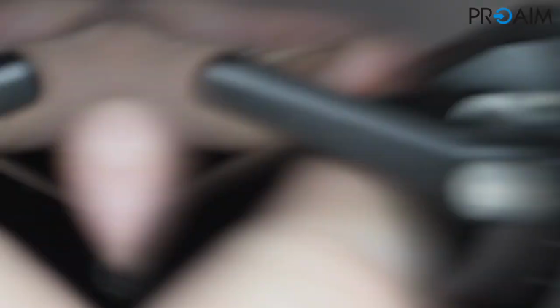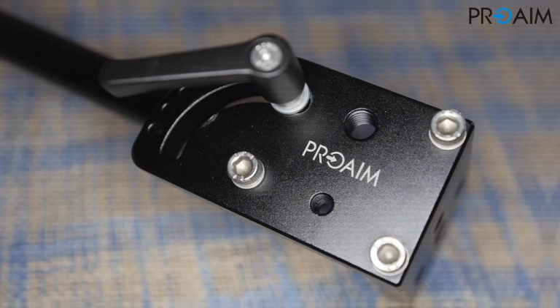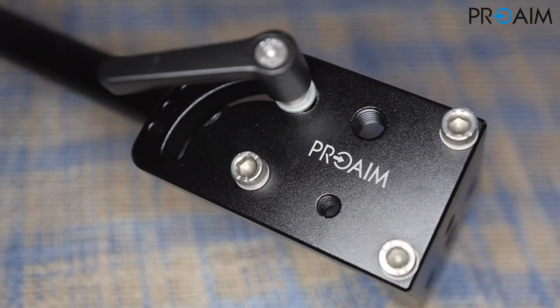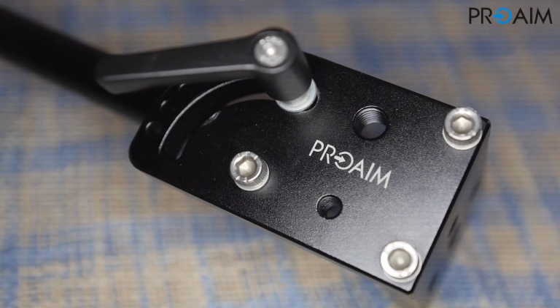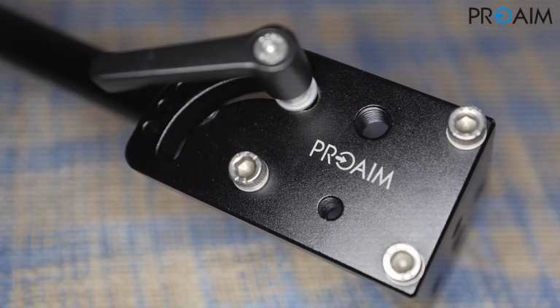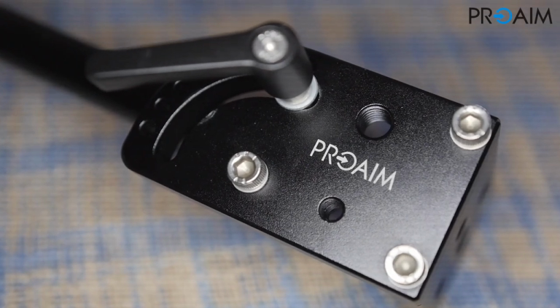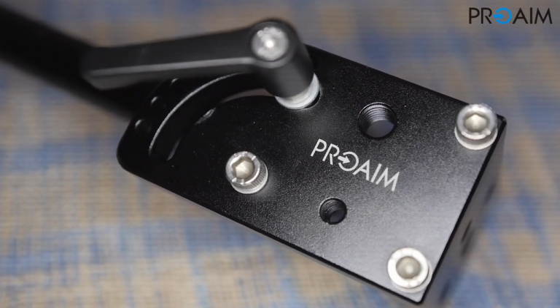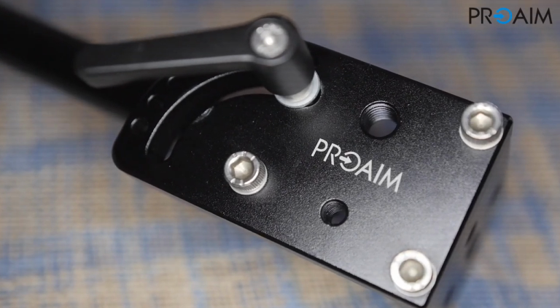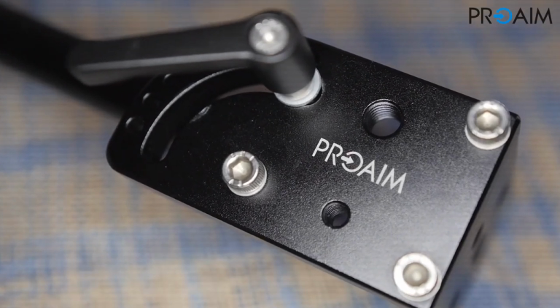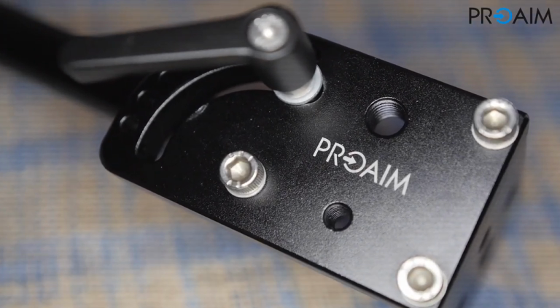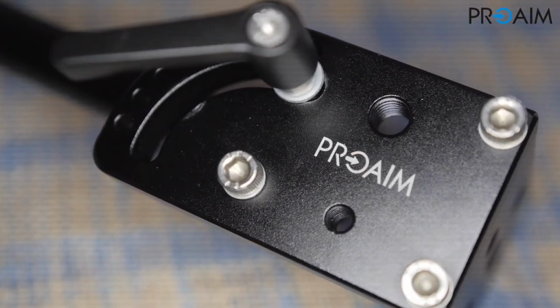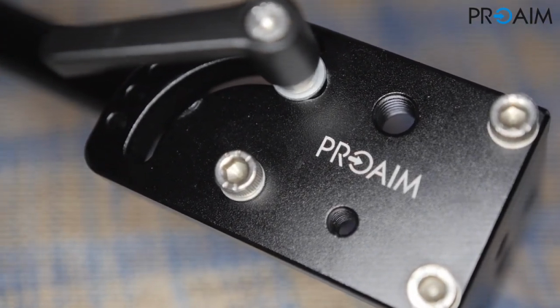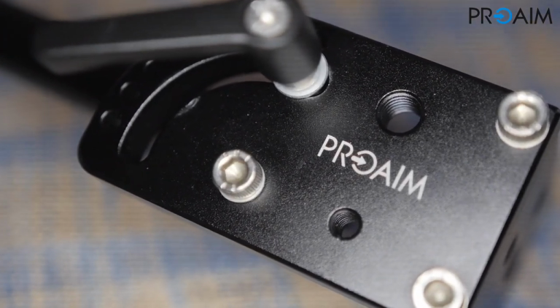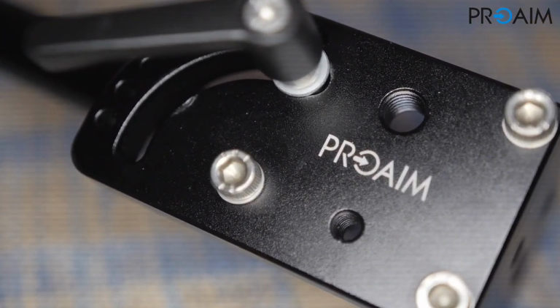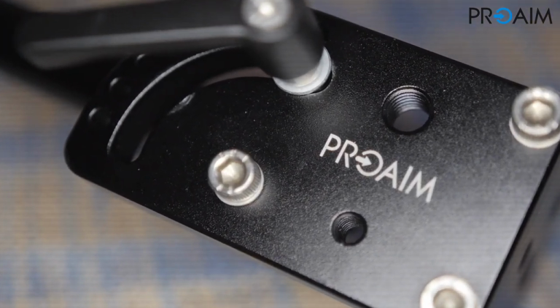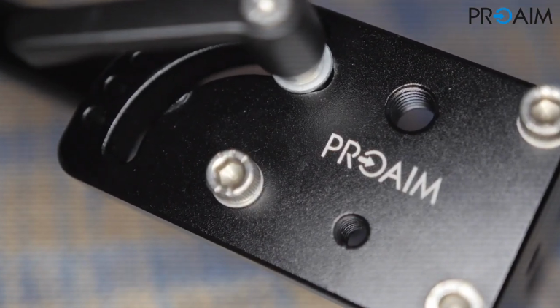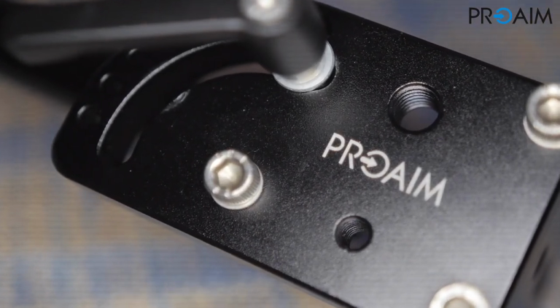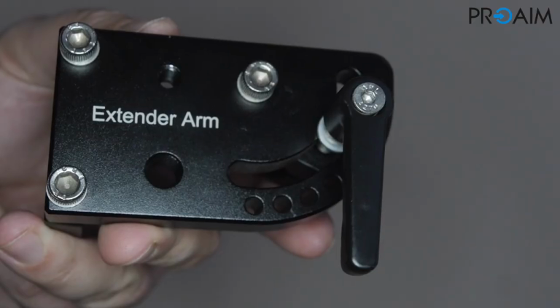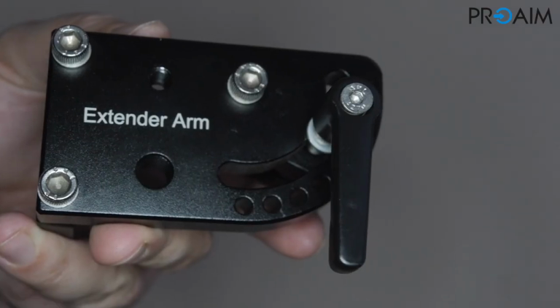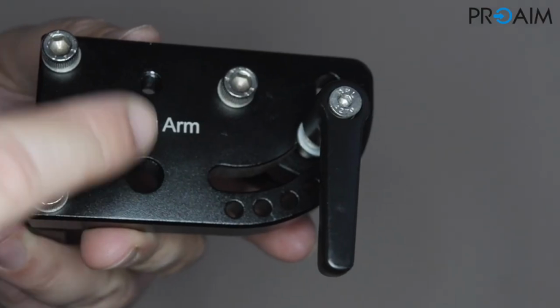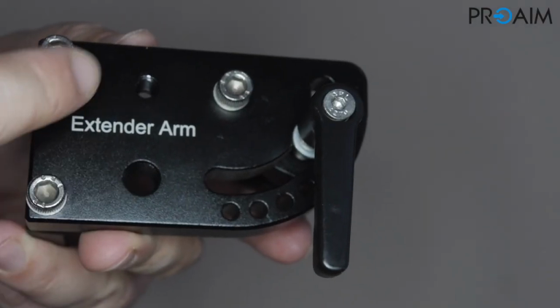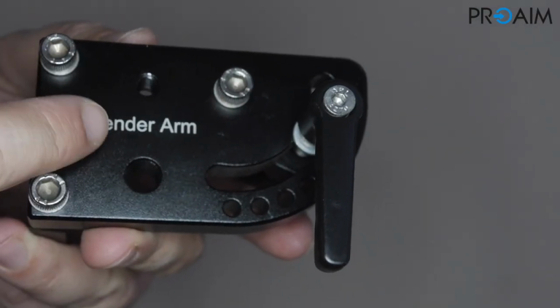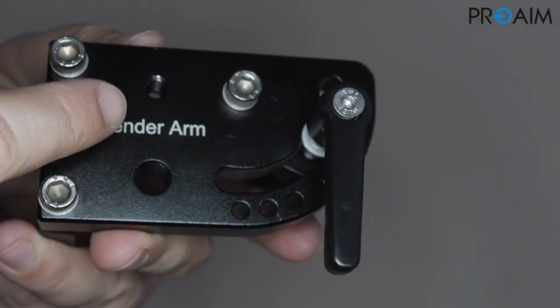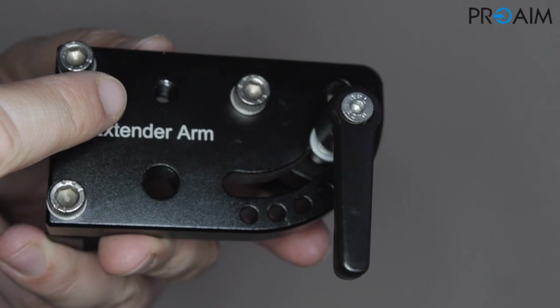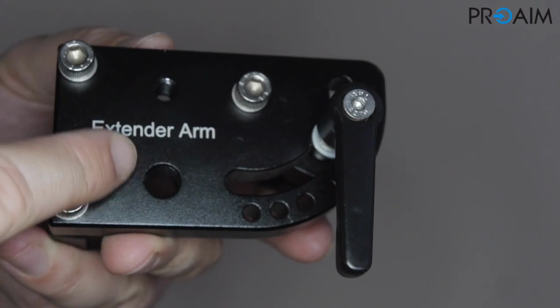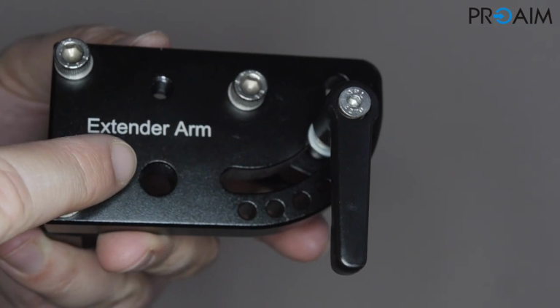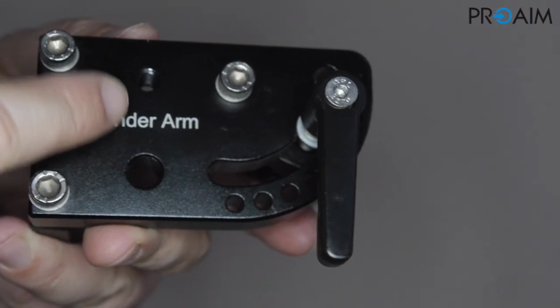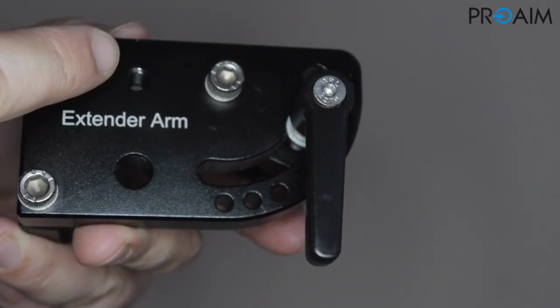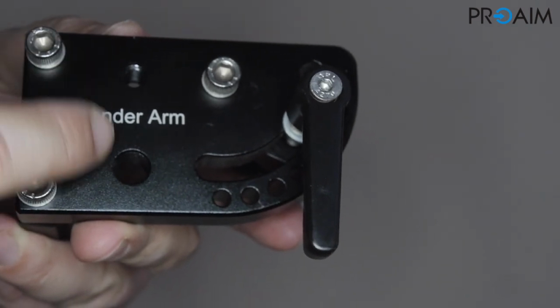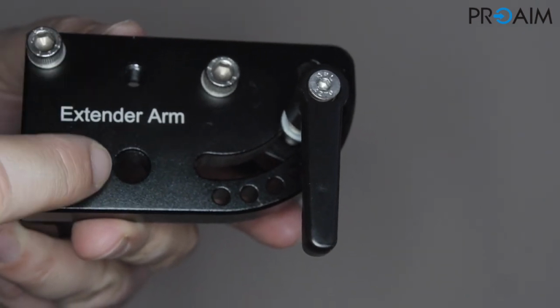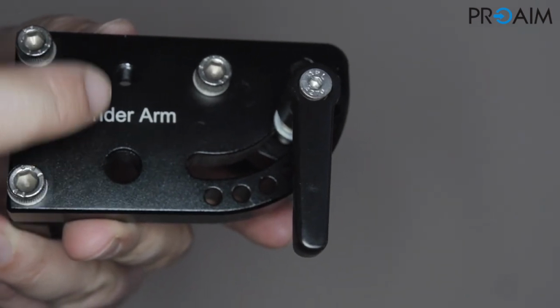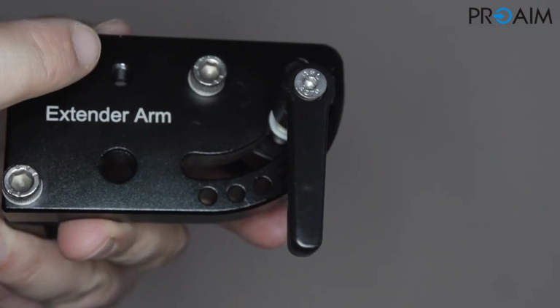The plates also have two holes on each side for other accessories: one of a quarter inch and one of 3/8 of an inch.